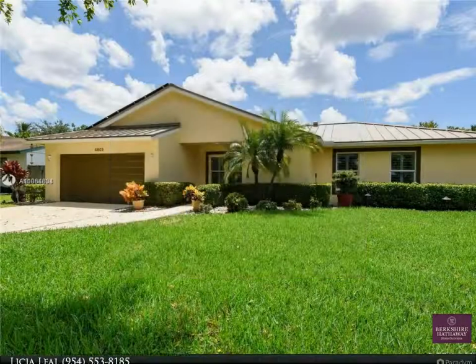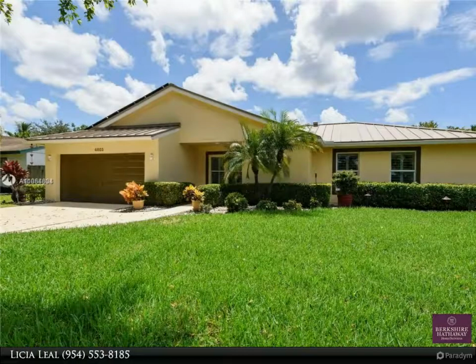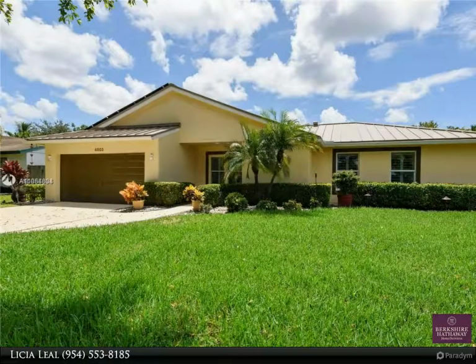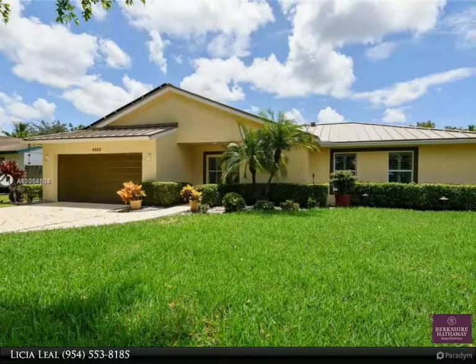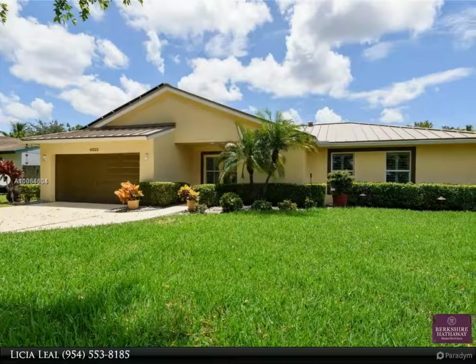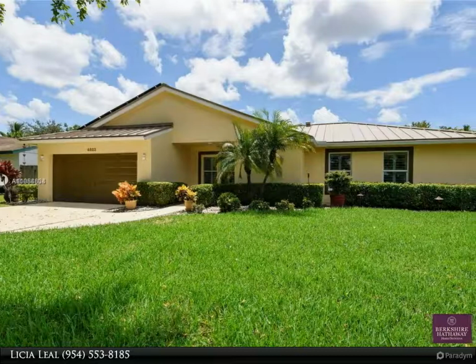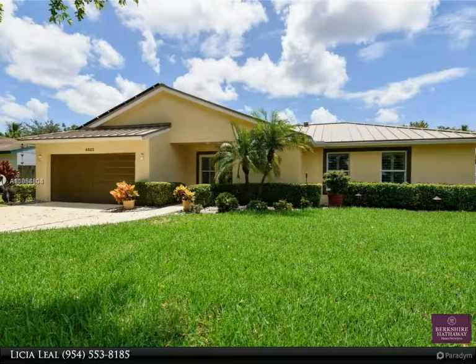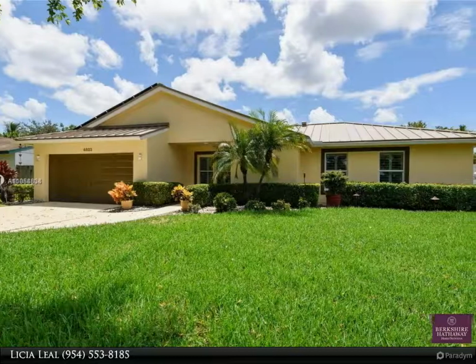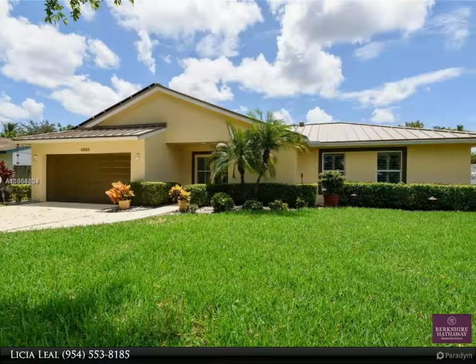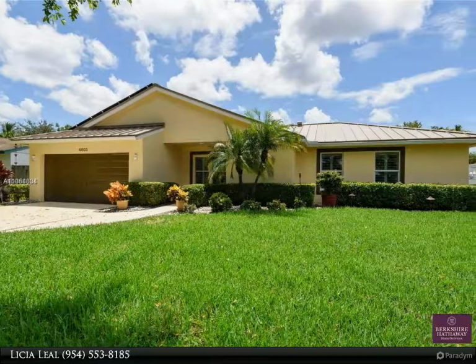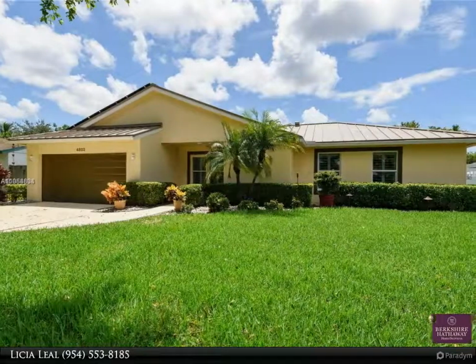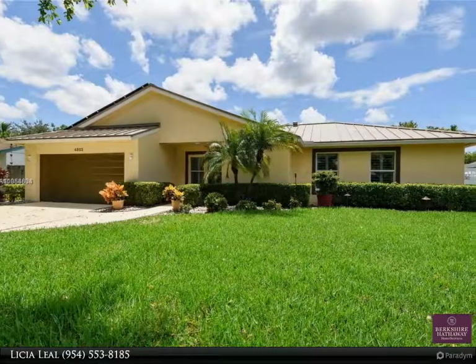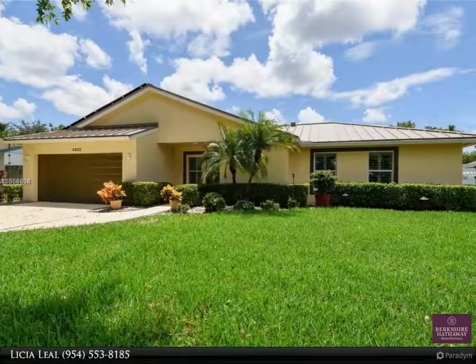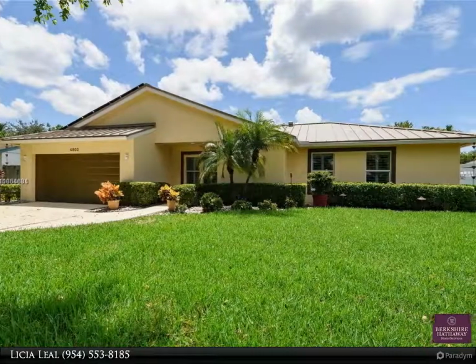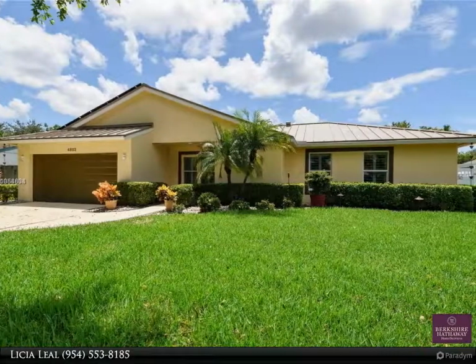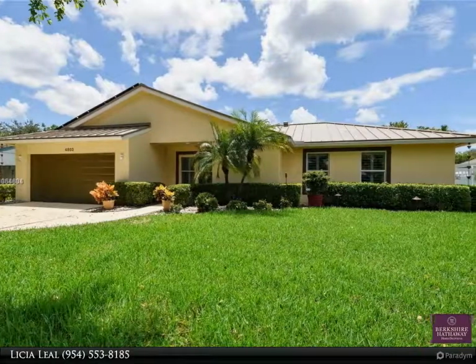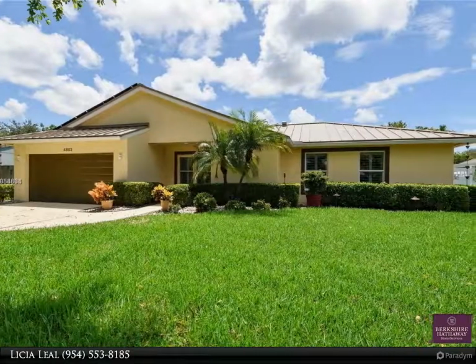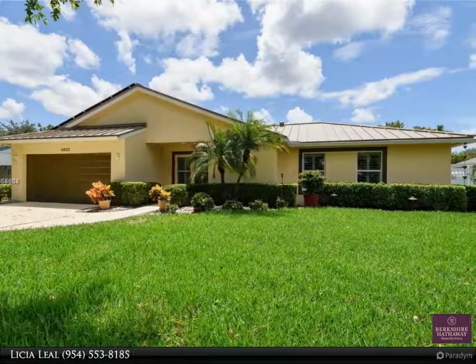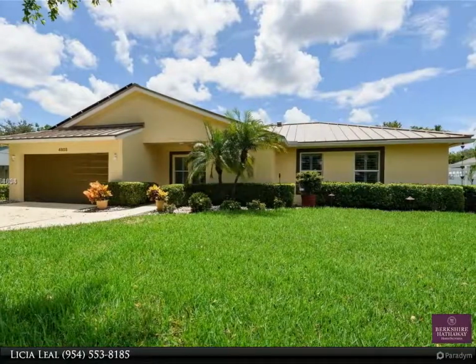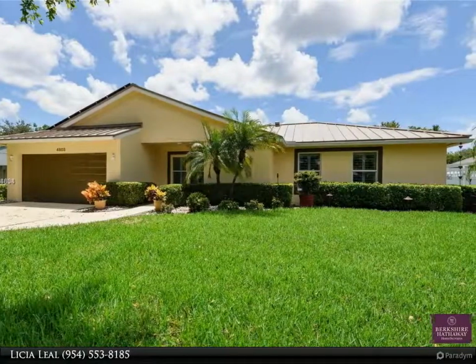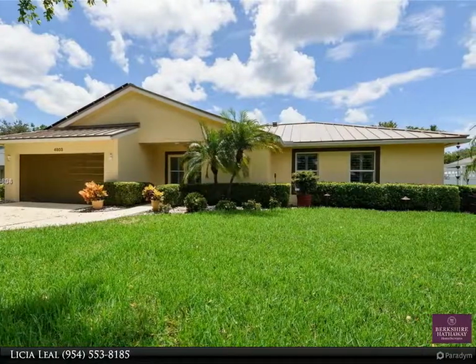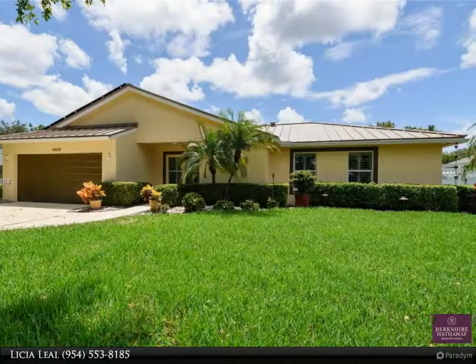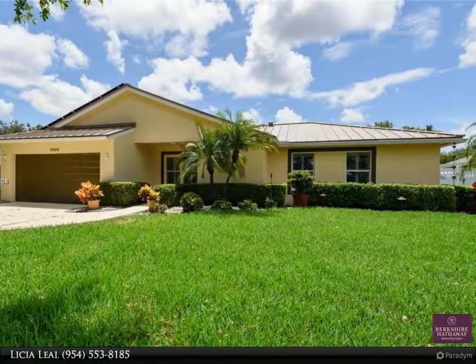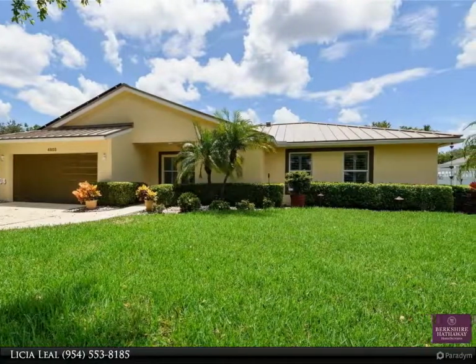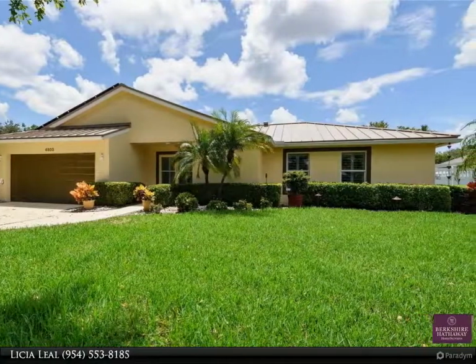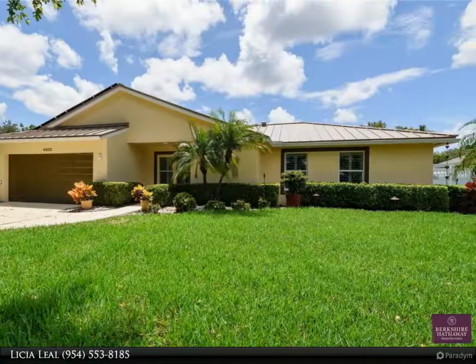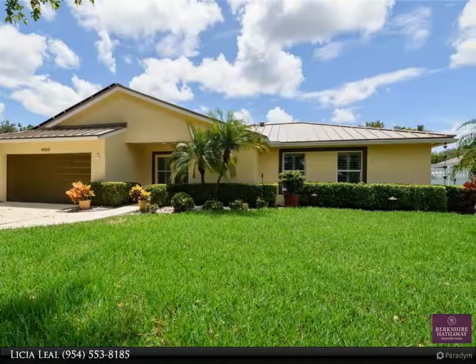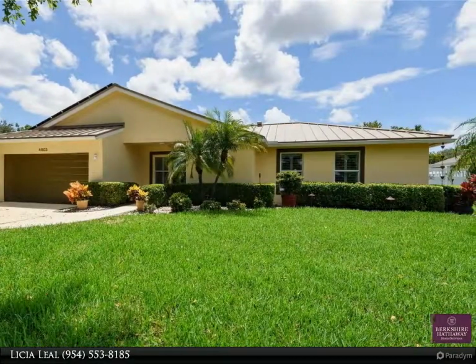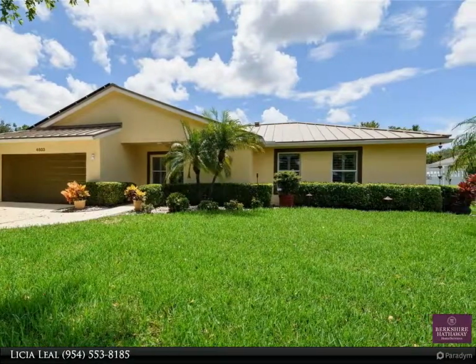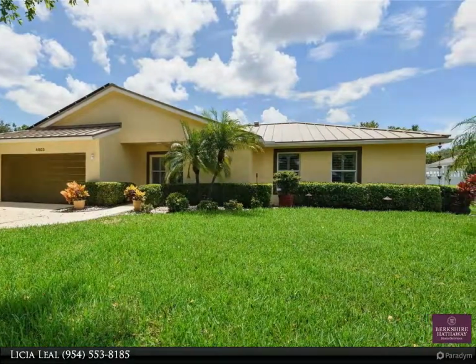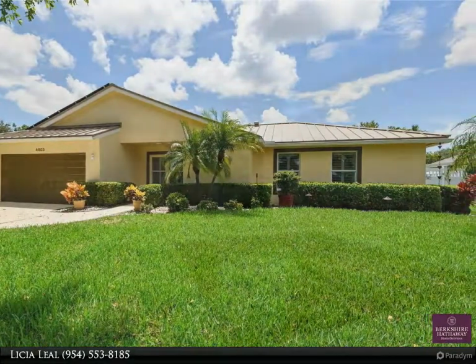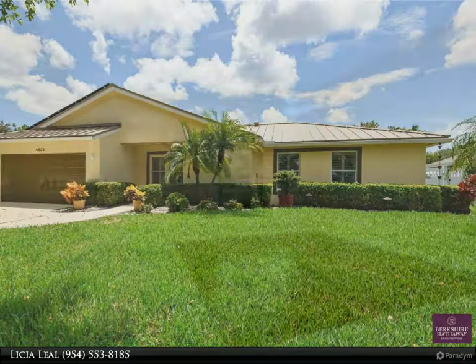Welcome to Leach Aalil Group. Beautiful 3-2-2 home in Flamingo Gardens.